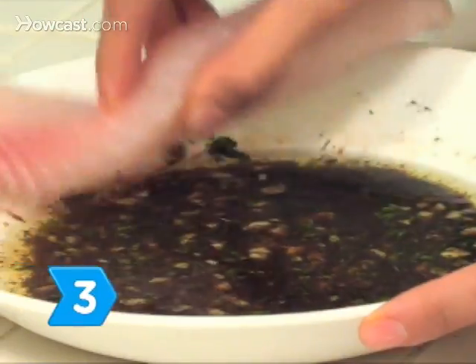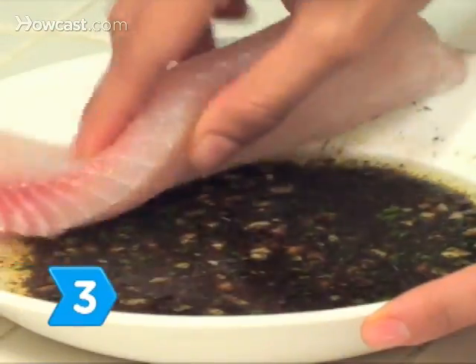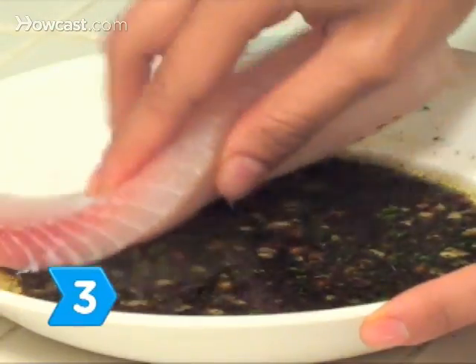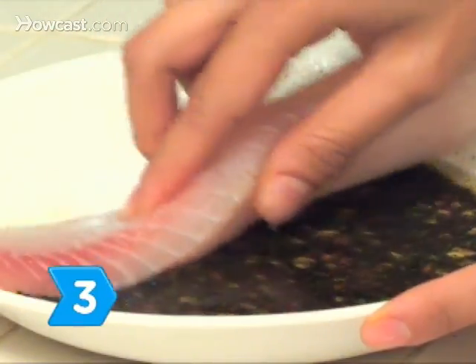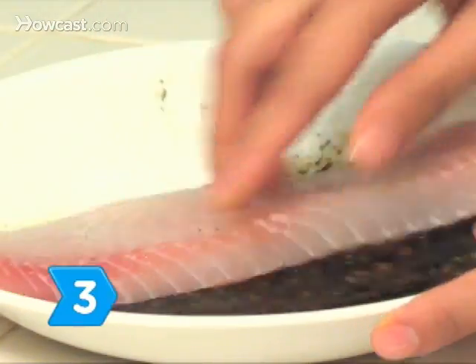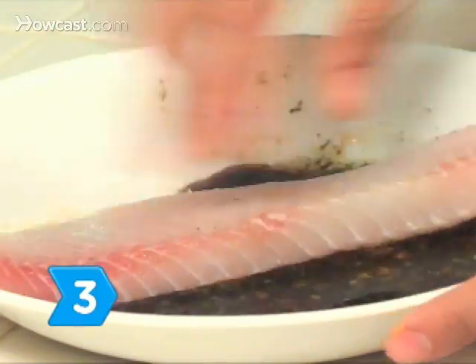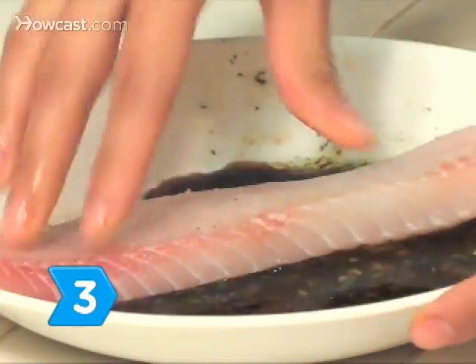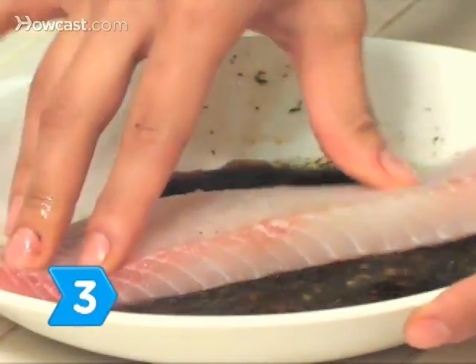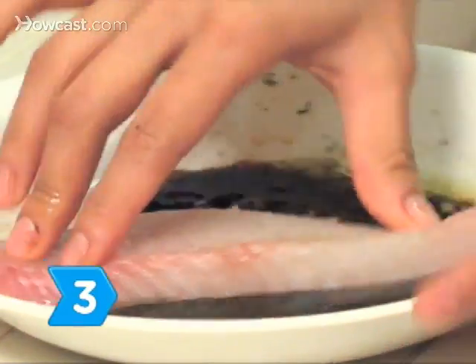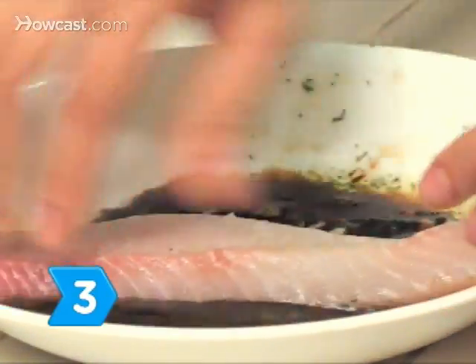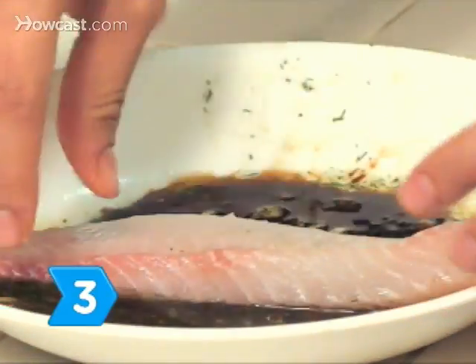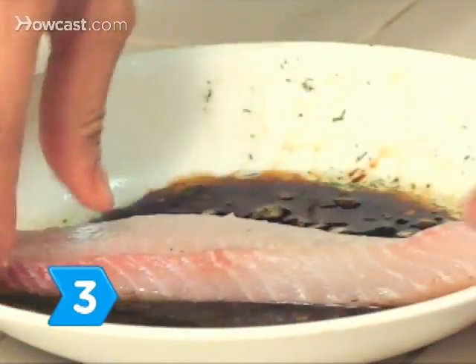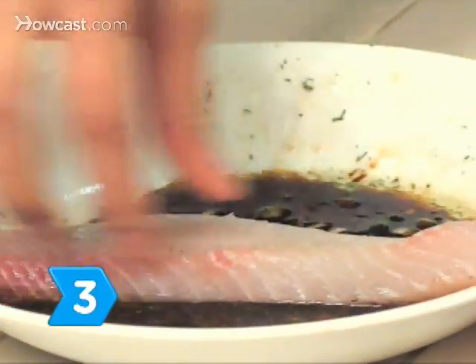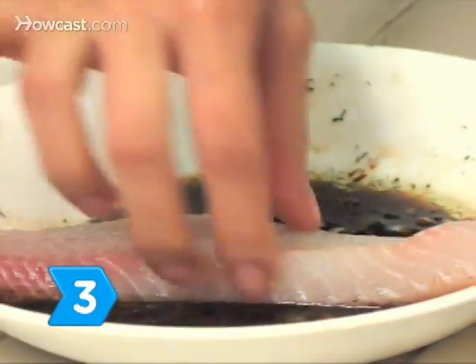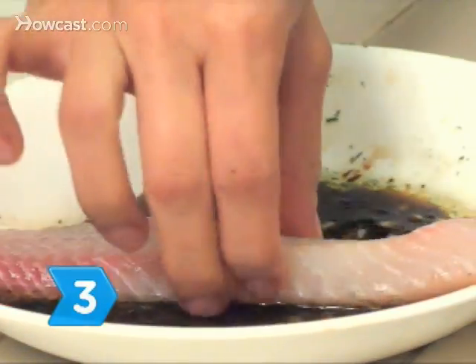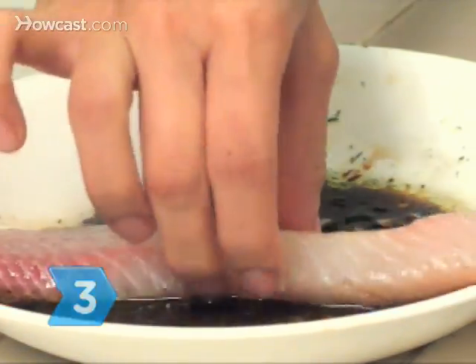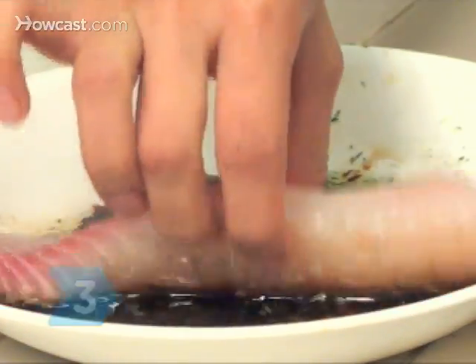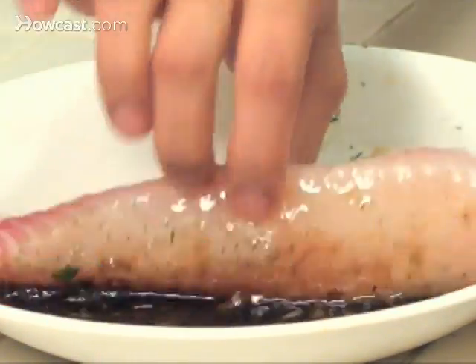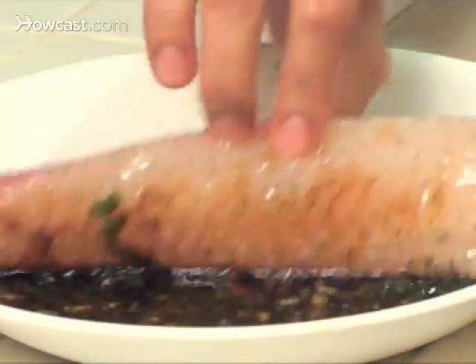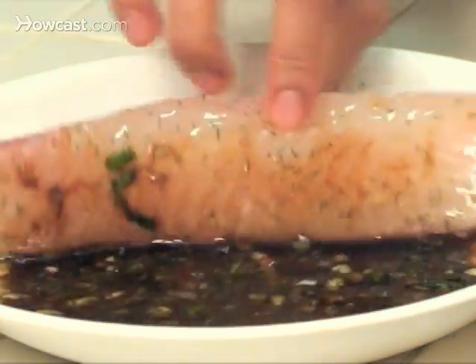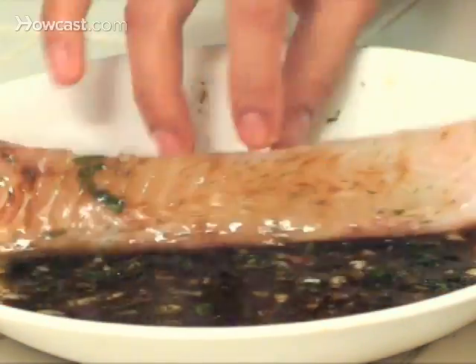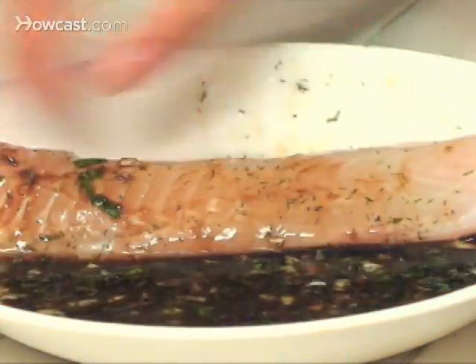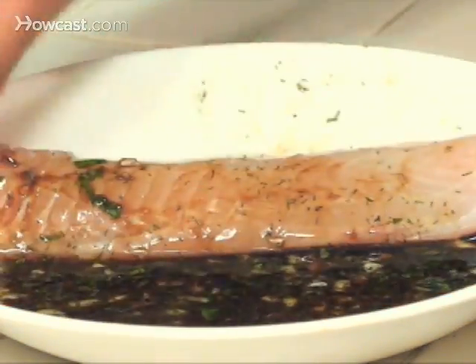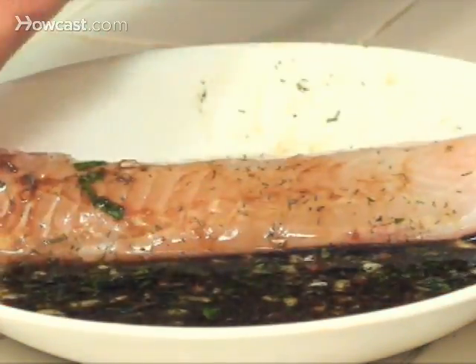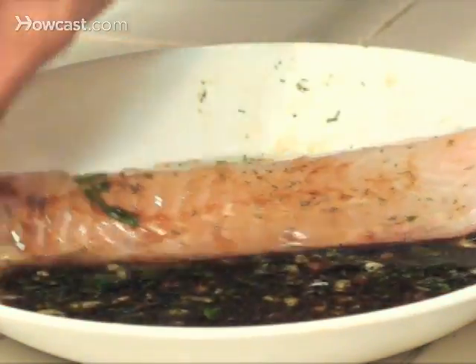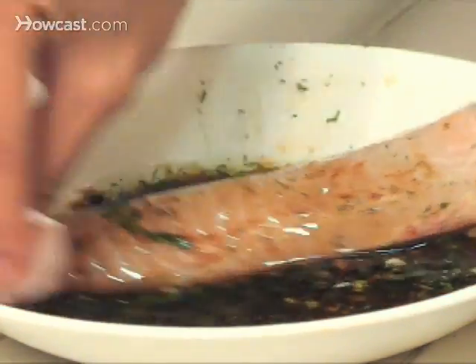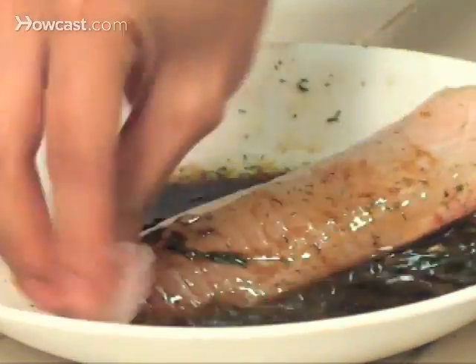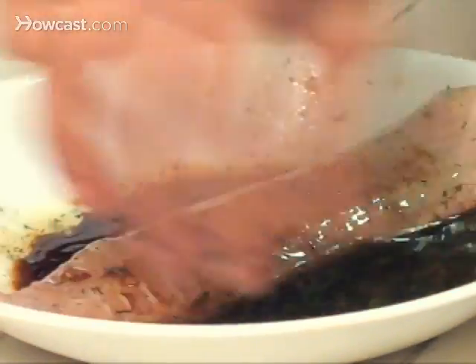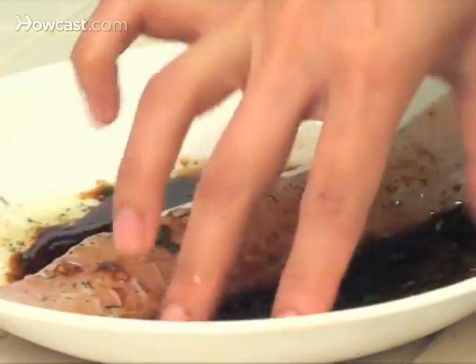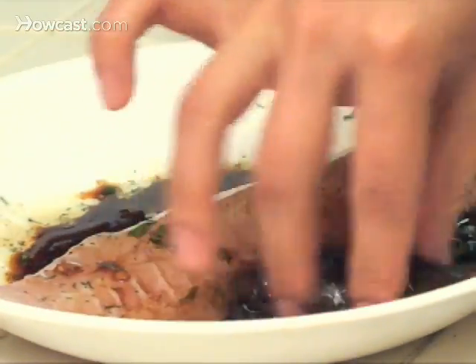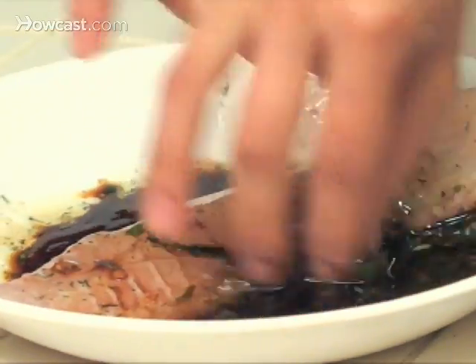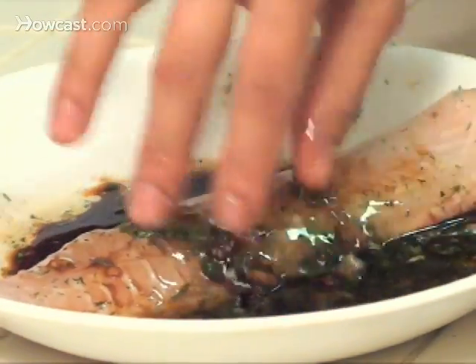Step 3. Place the fish in a shallow dish with the marinade, turning to coat it thoroughly.